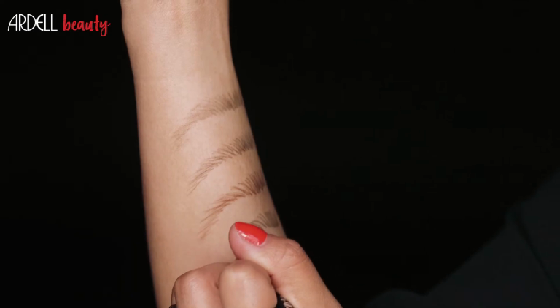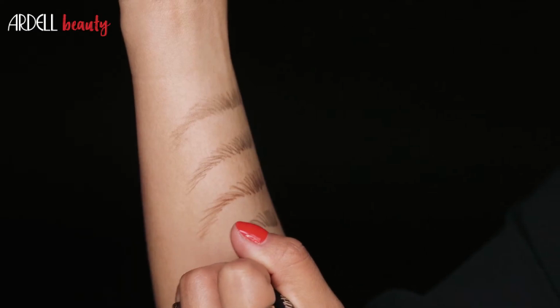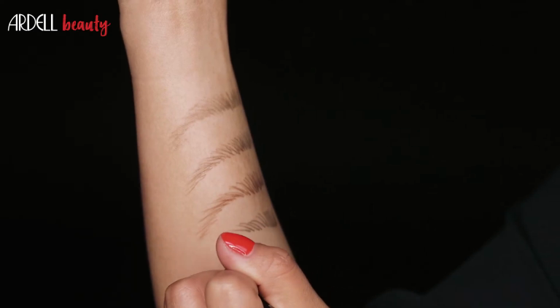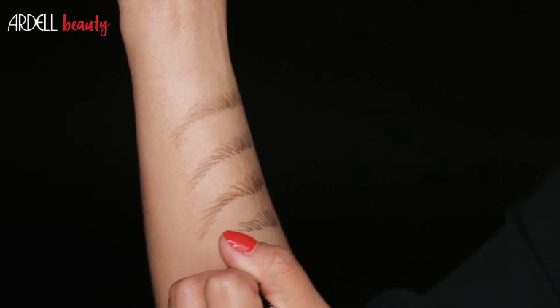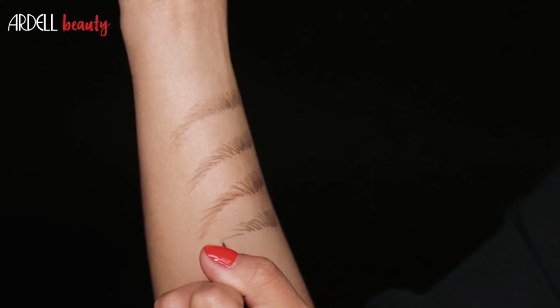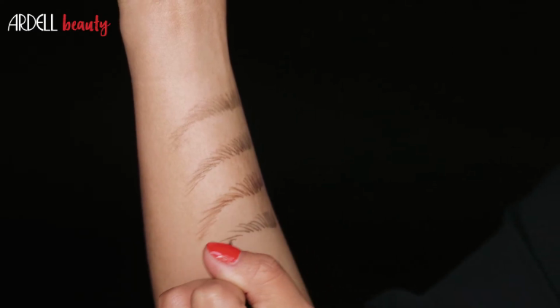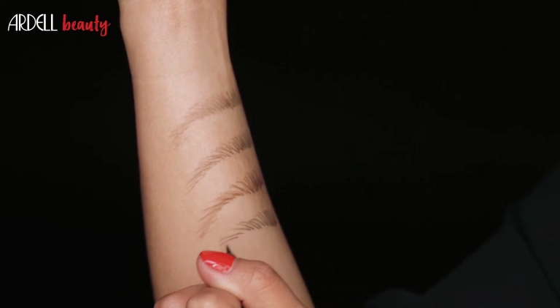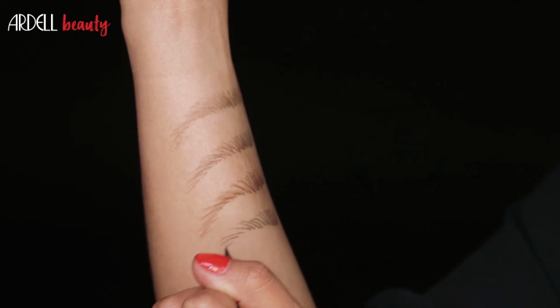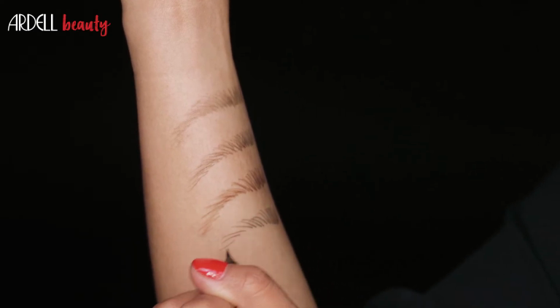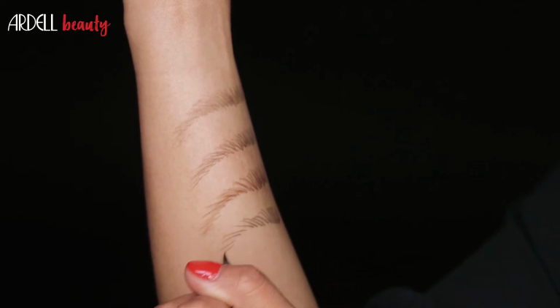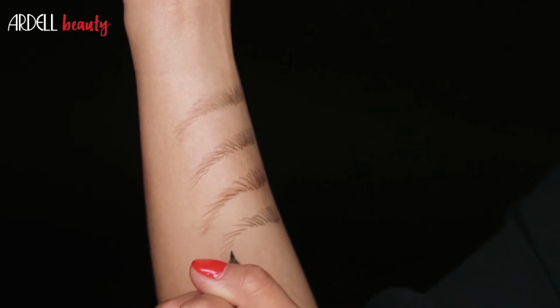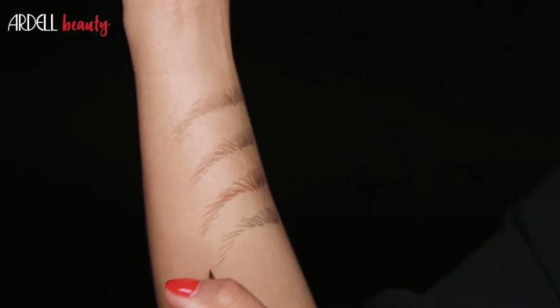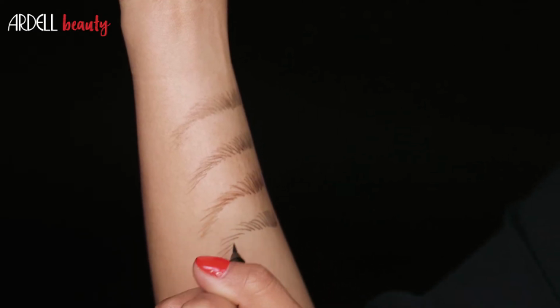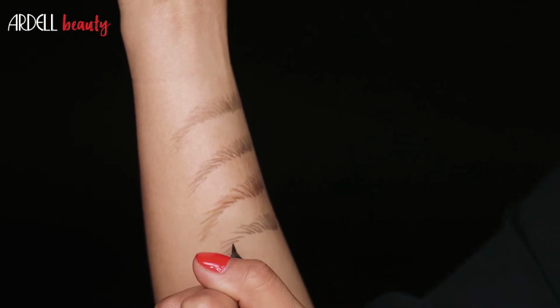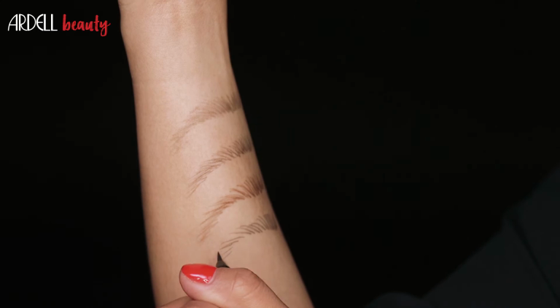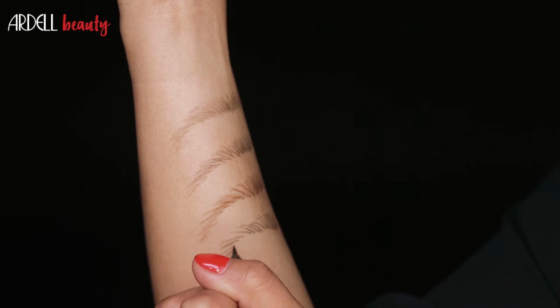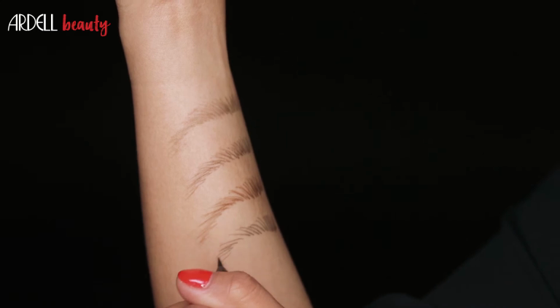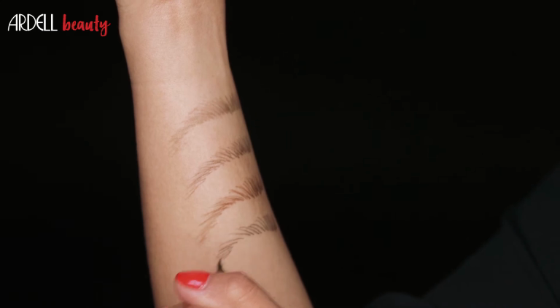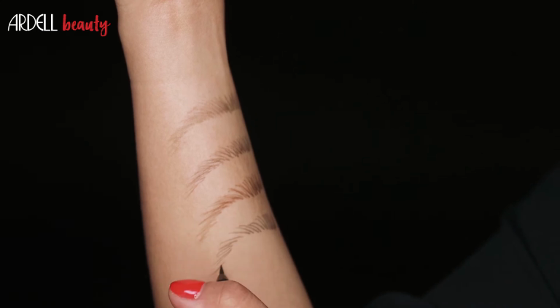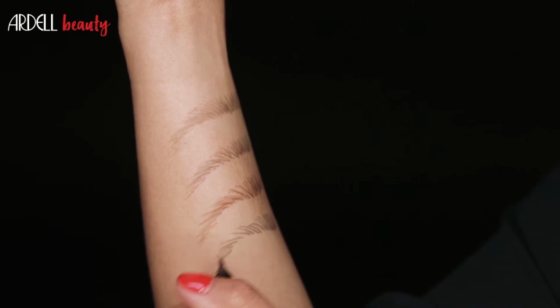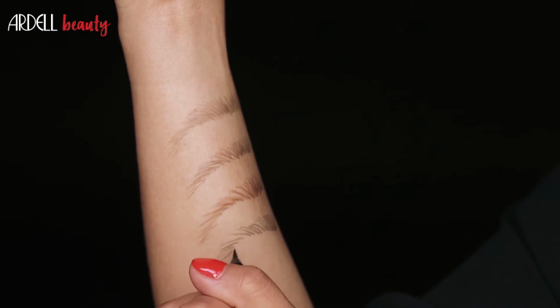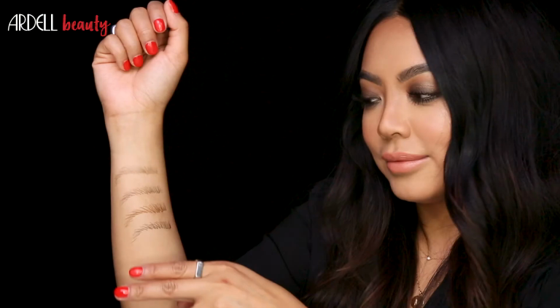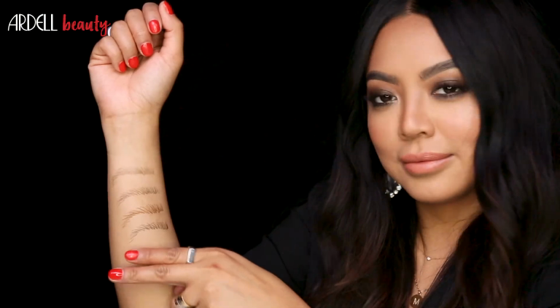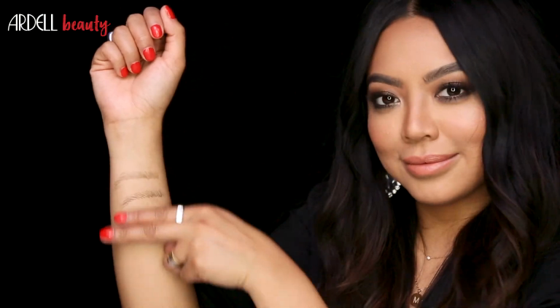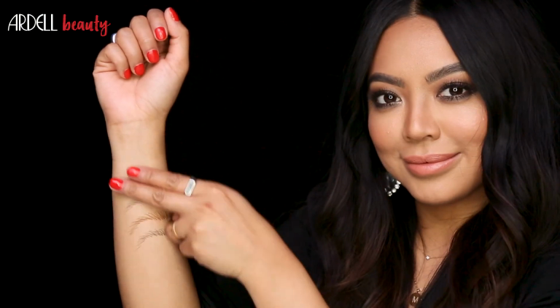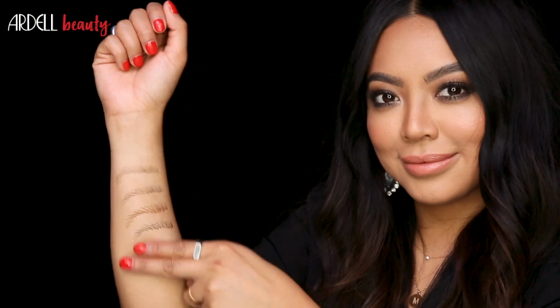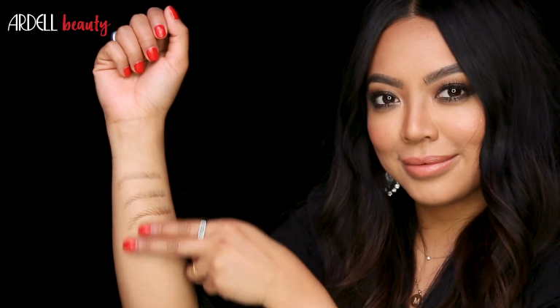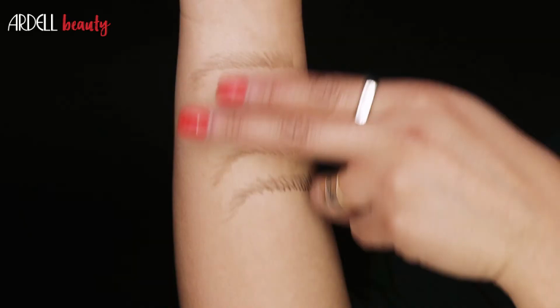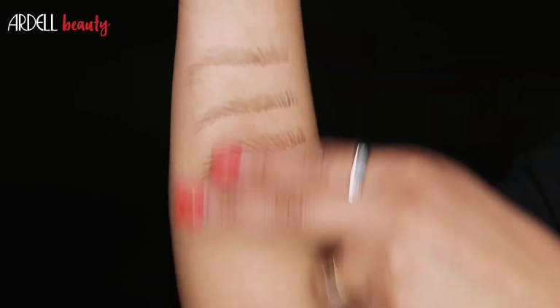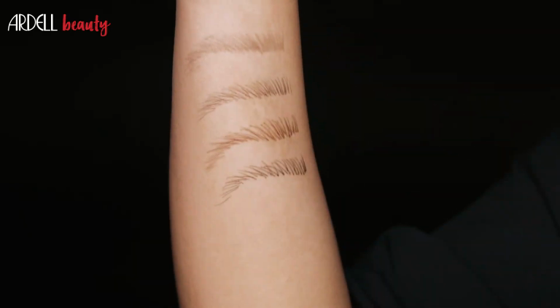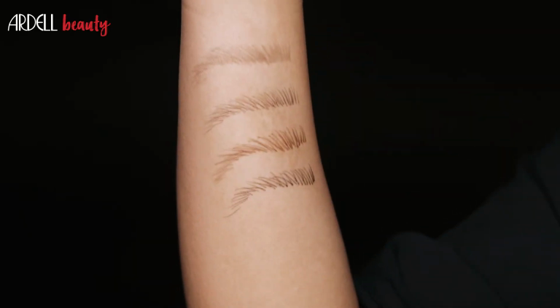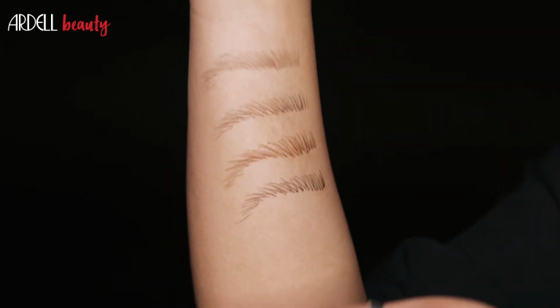Its waterproof, long-wear, and smudge-proof formula provides all-day wear.